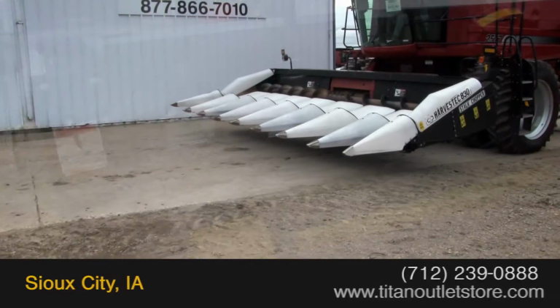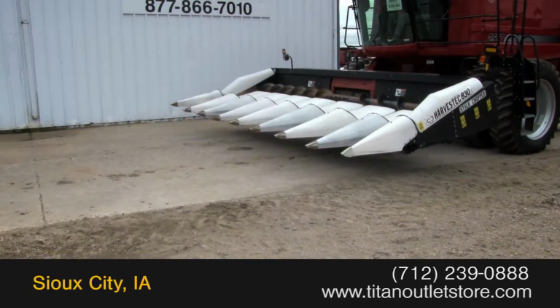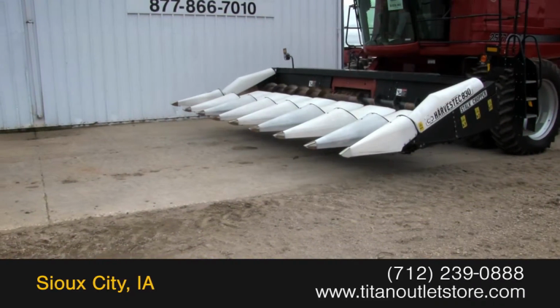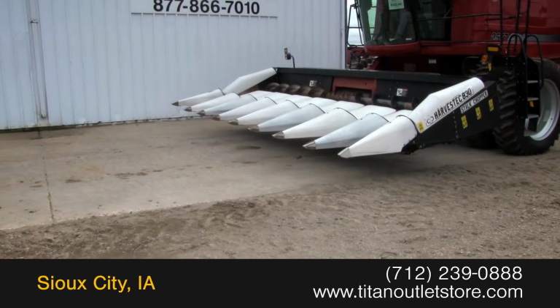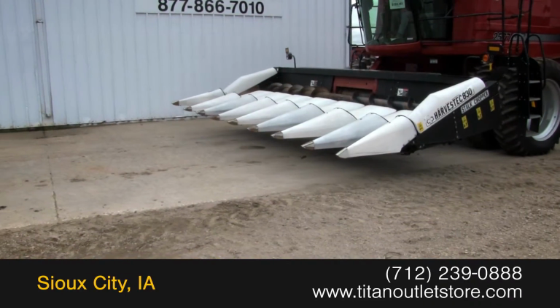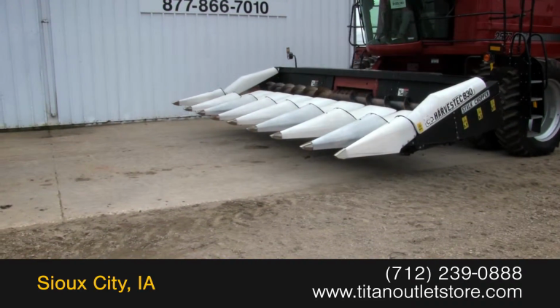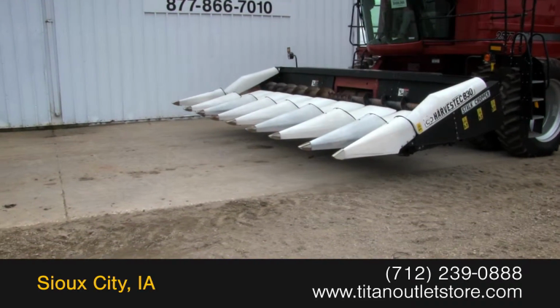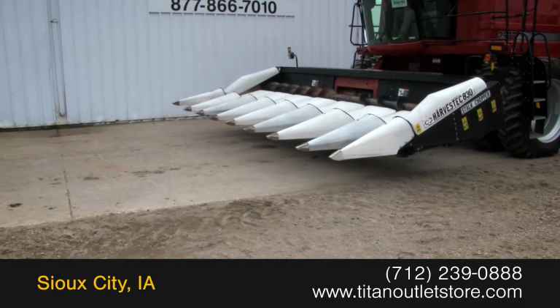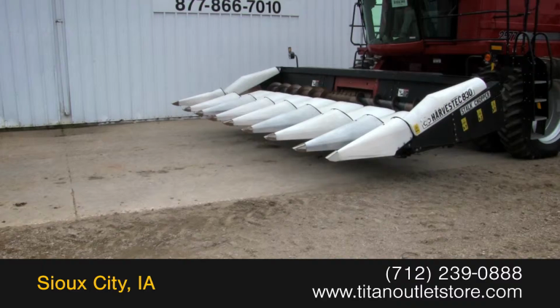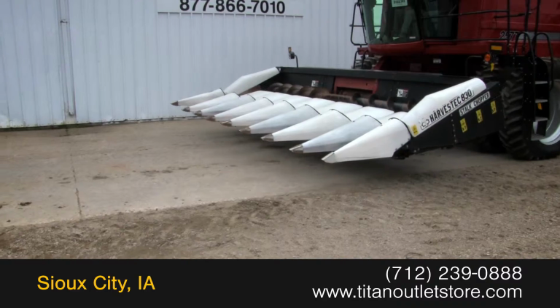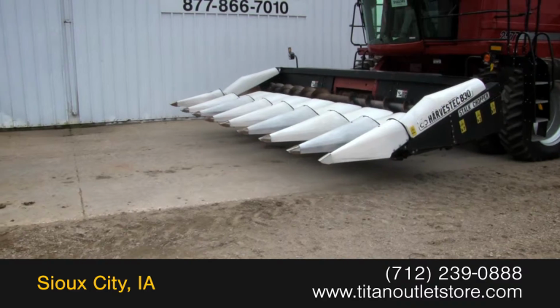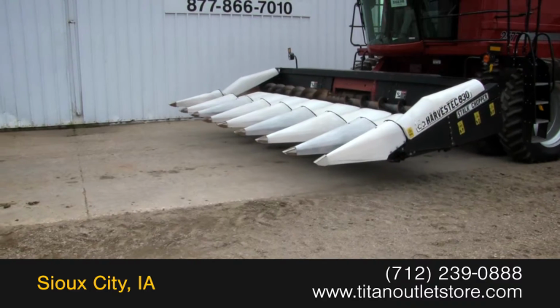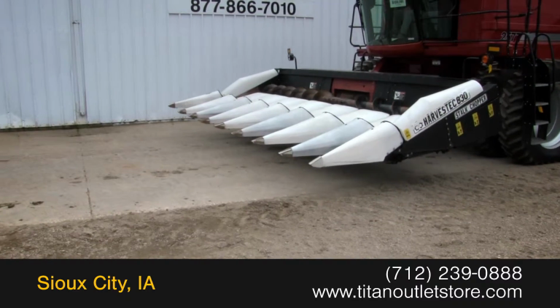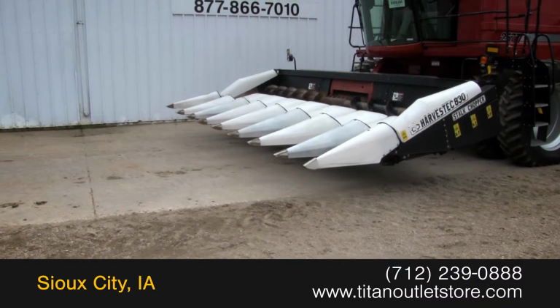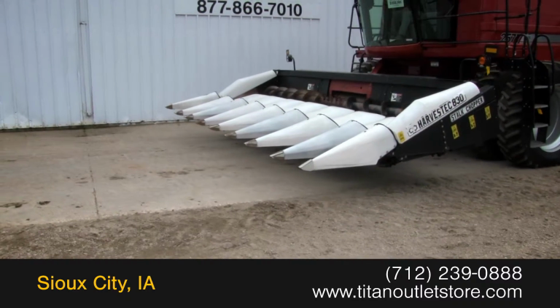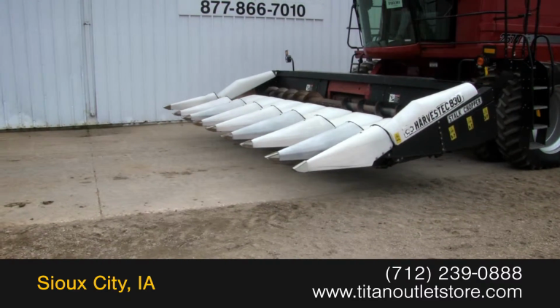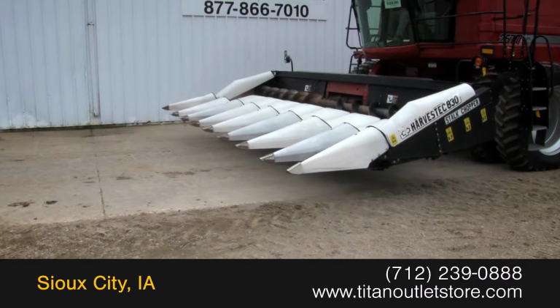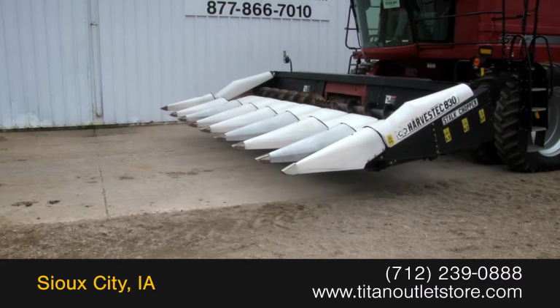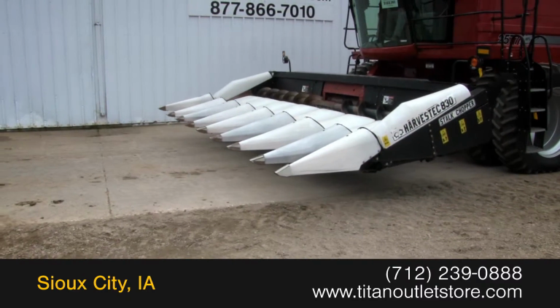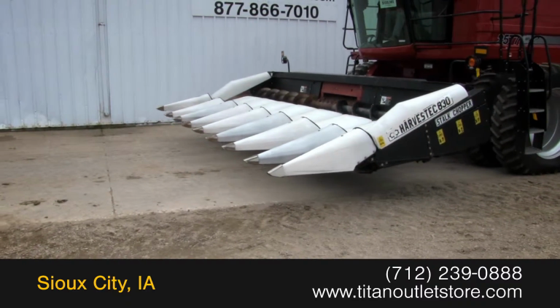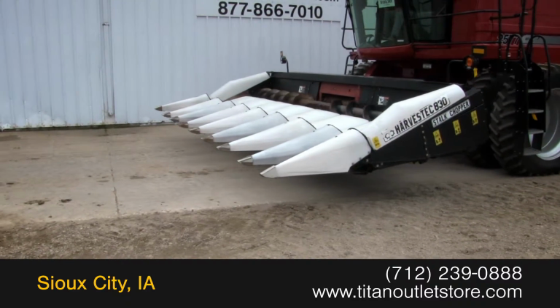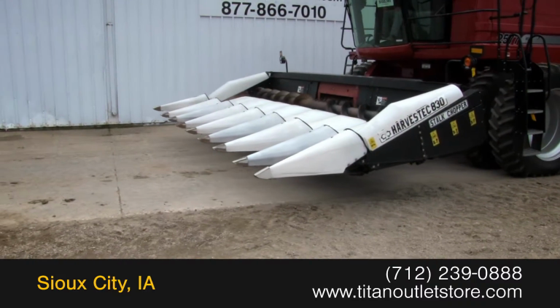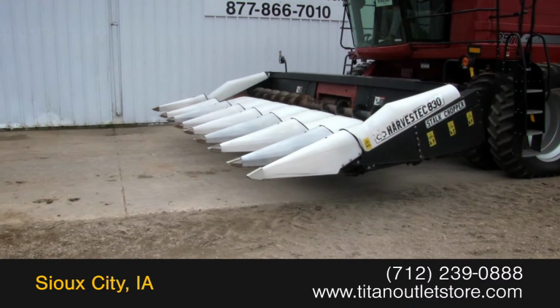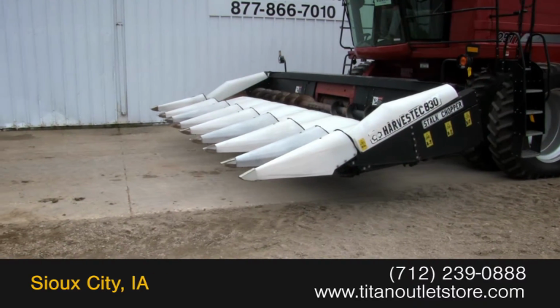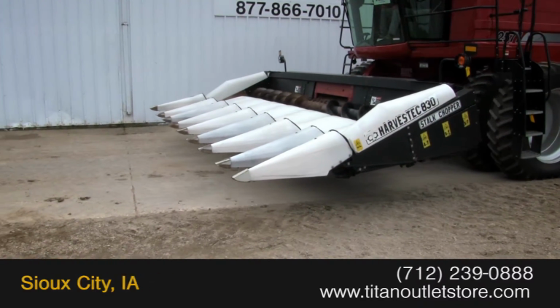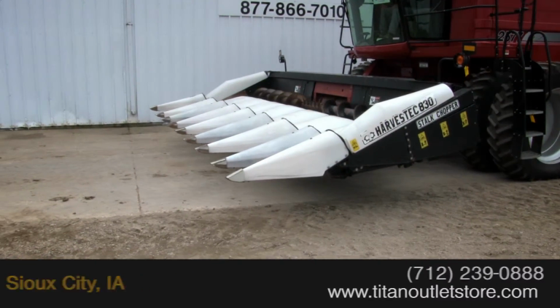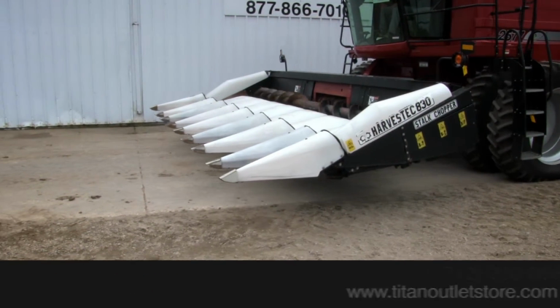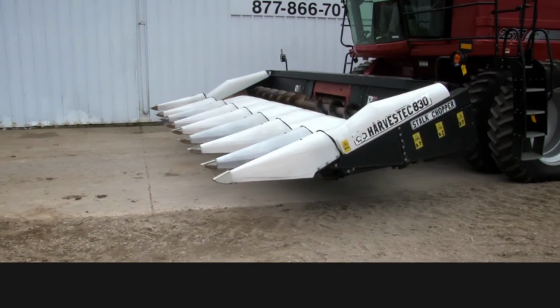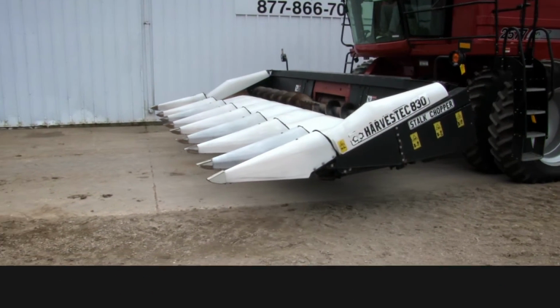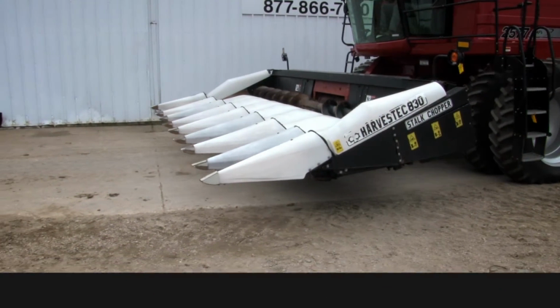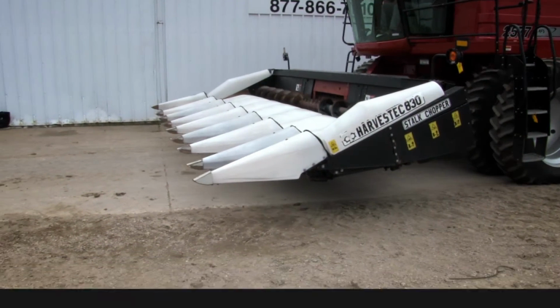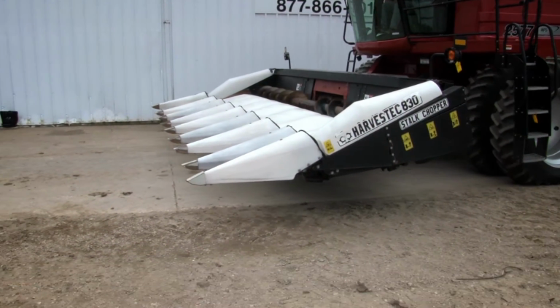For more information on this Harvest Tech 830, contact our sales team at the Titan Outlet Store.